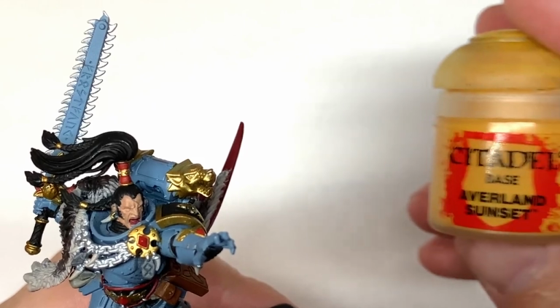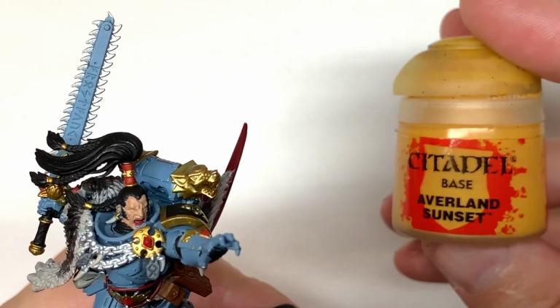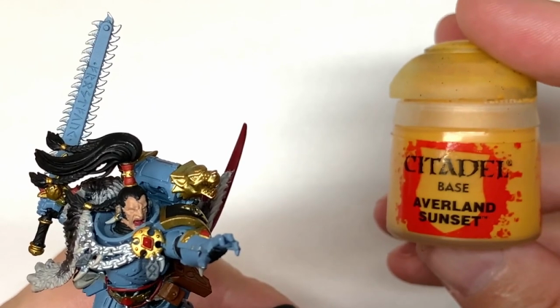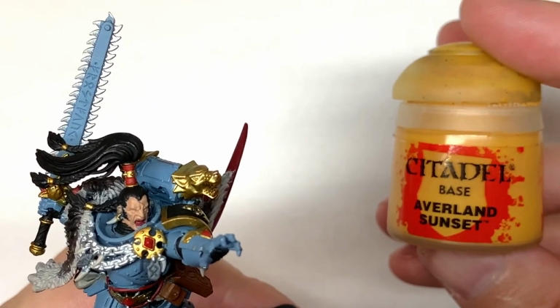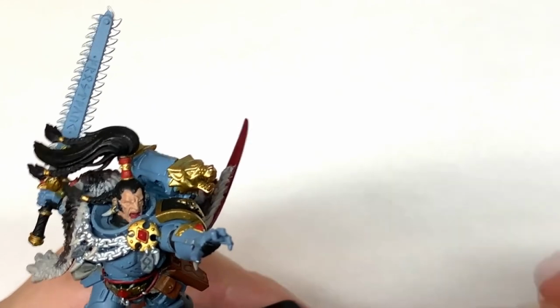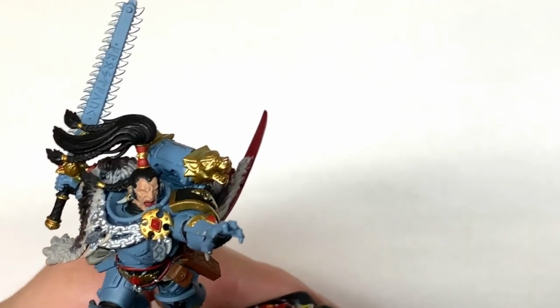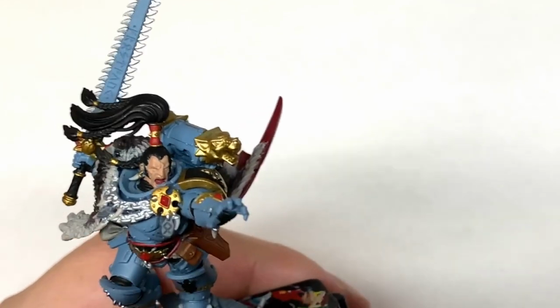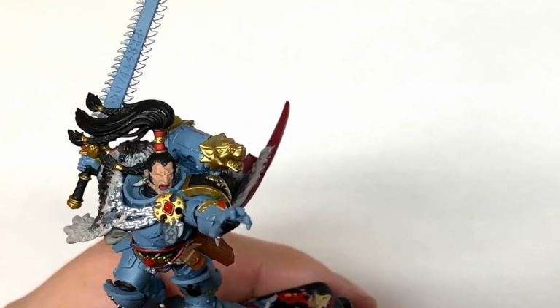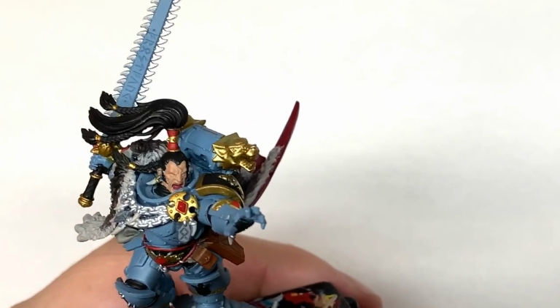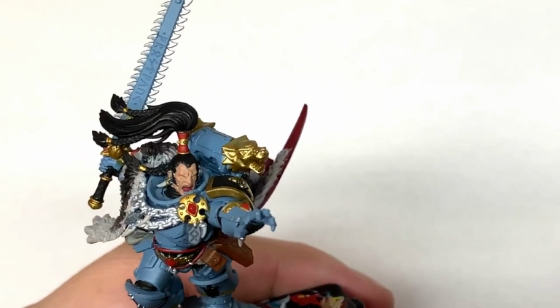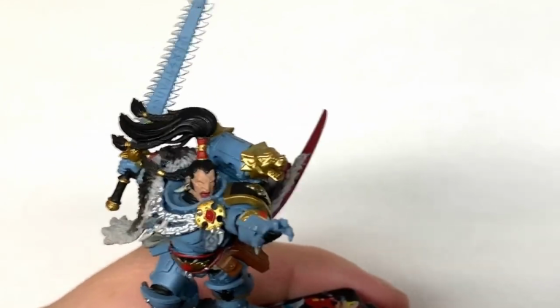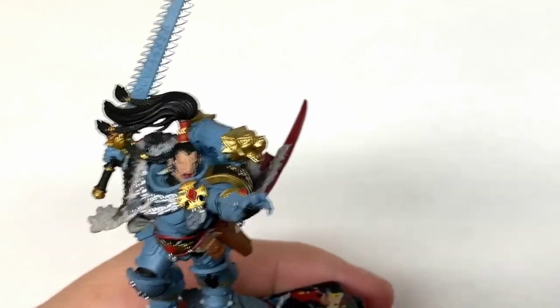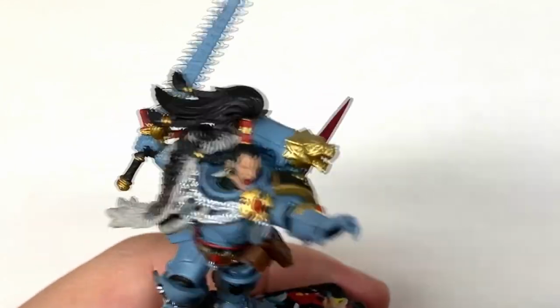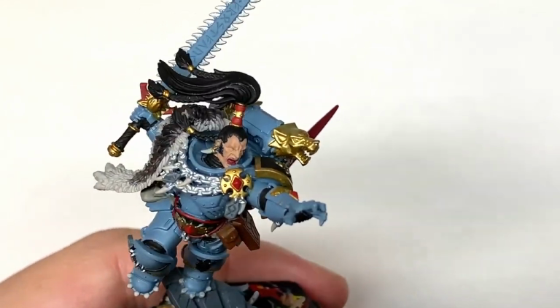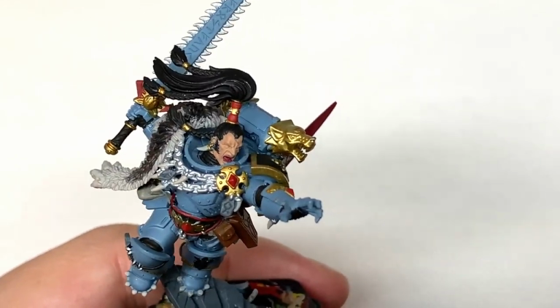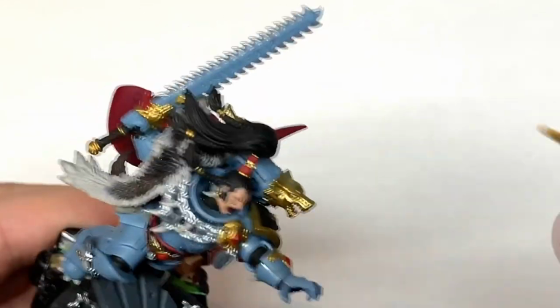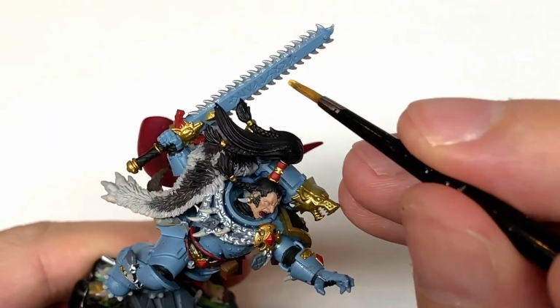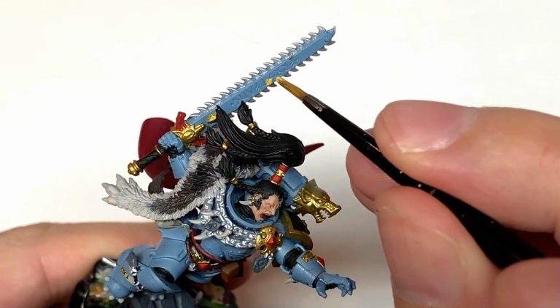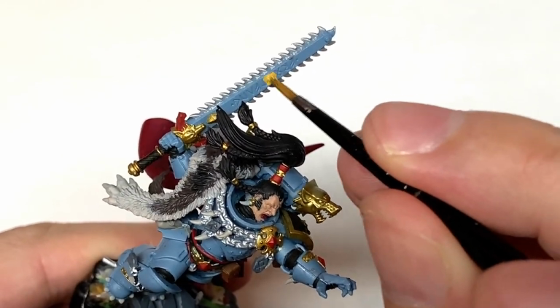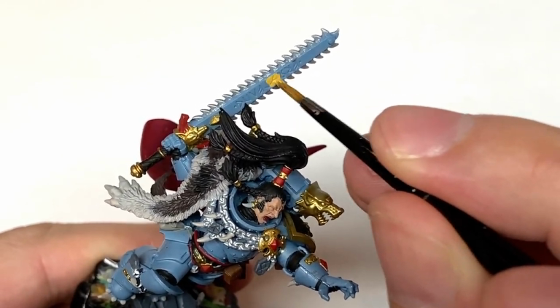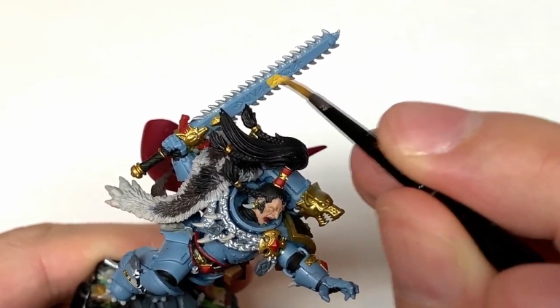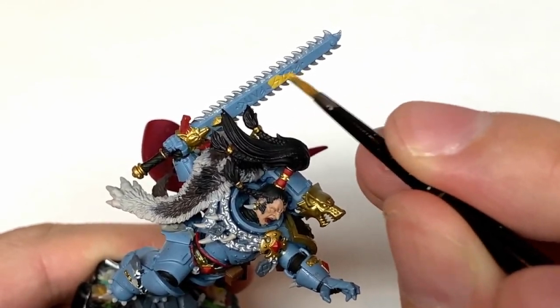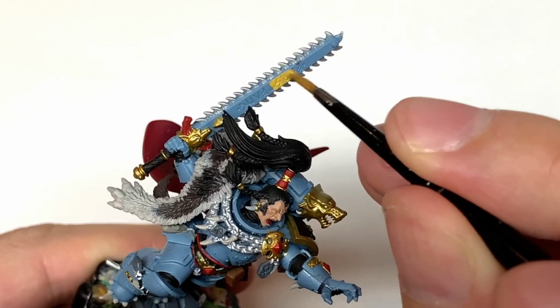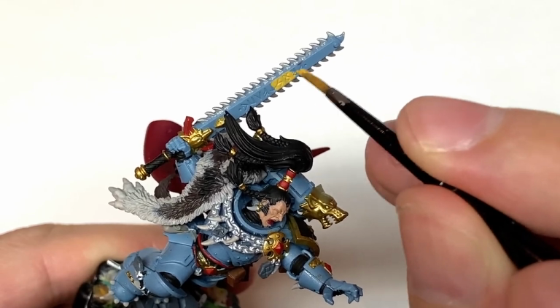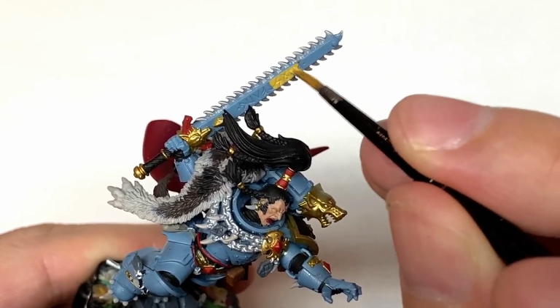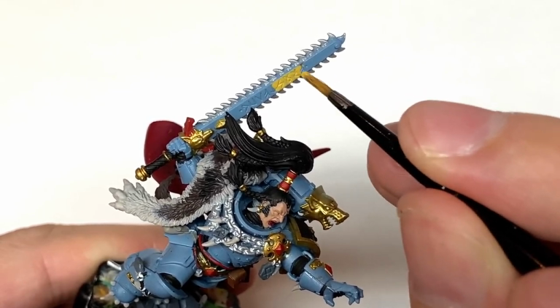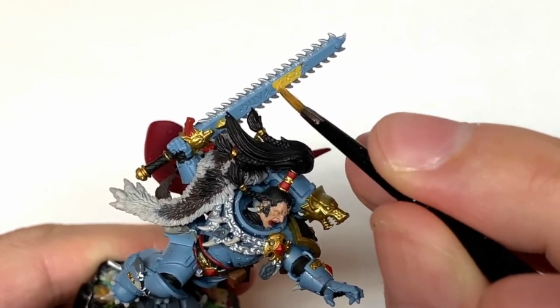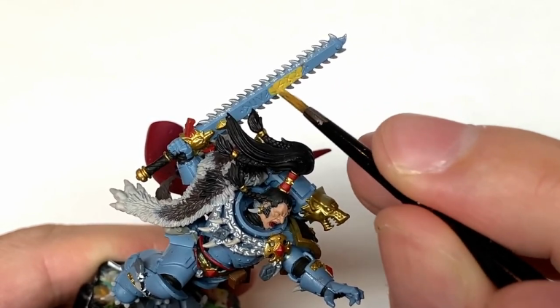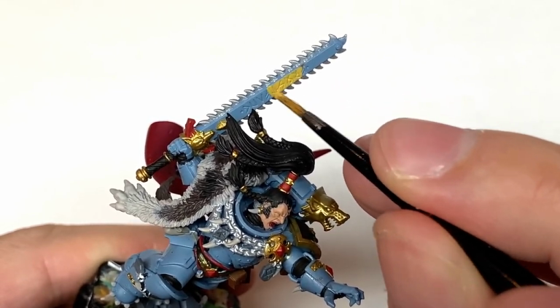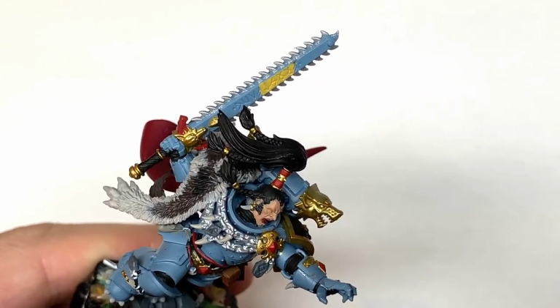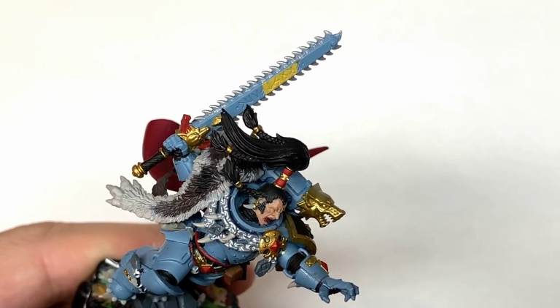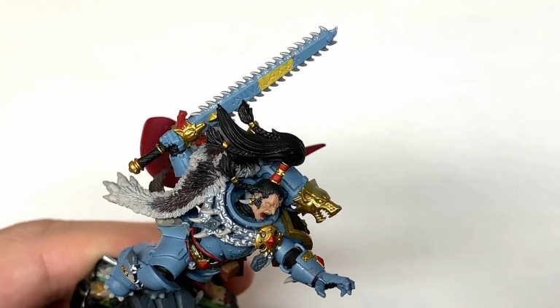I'm just going to use a little bit of Citadel Averland Sunset. This is to paint the casing of Frostfang all the way up that blade.